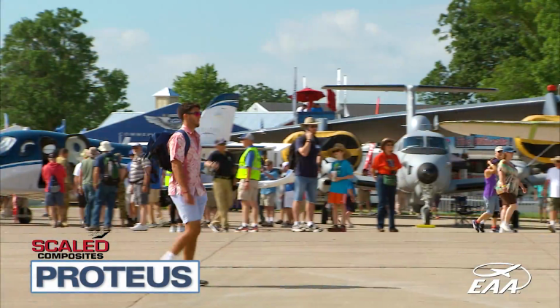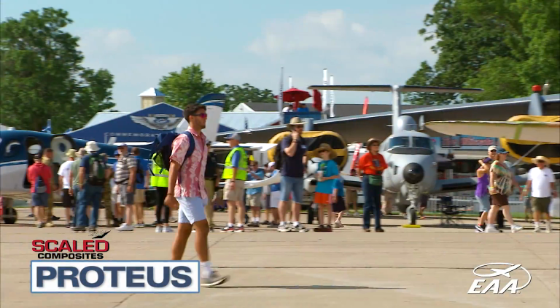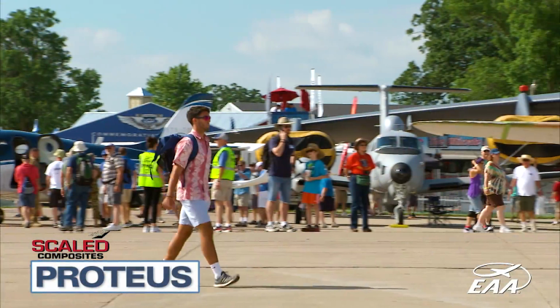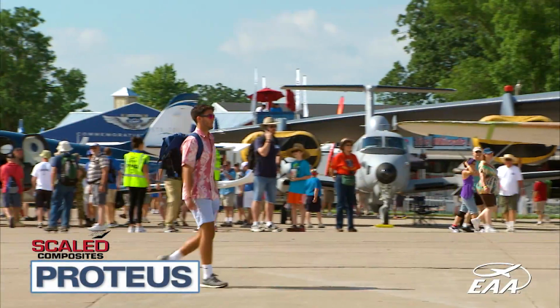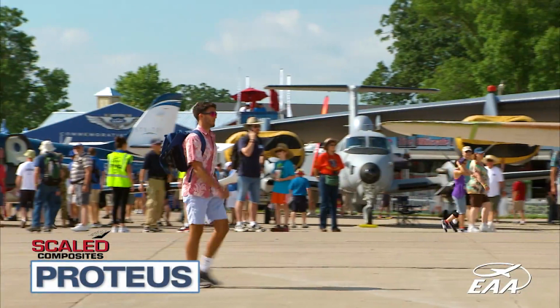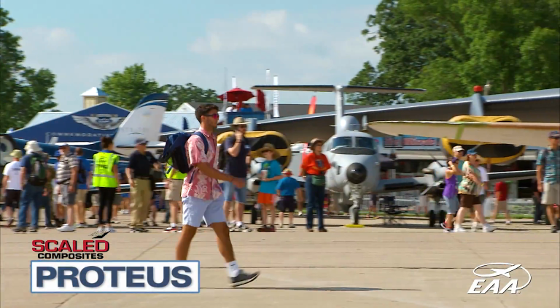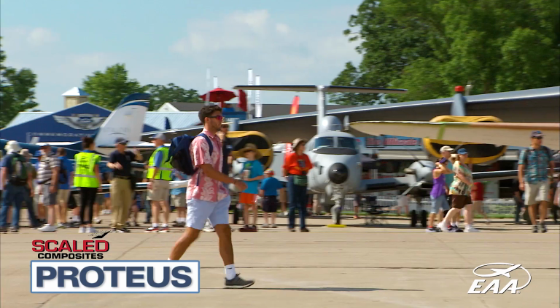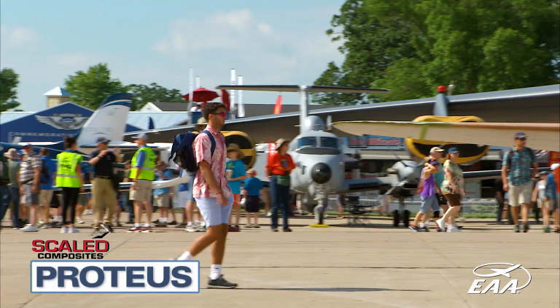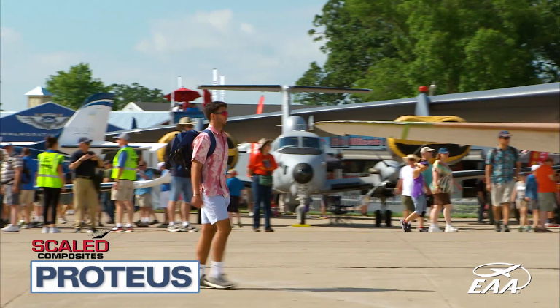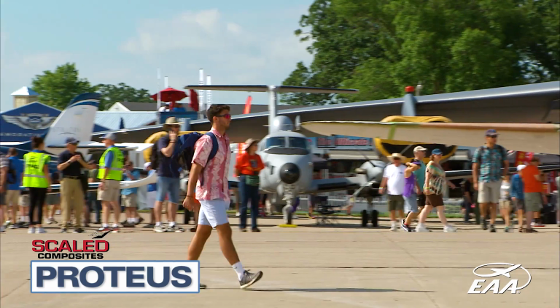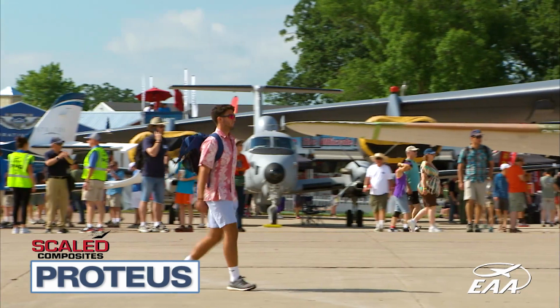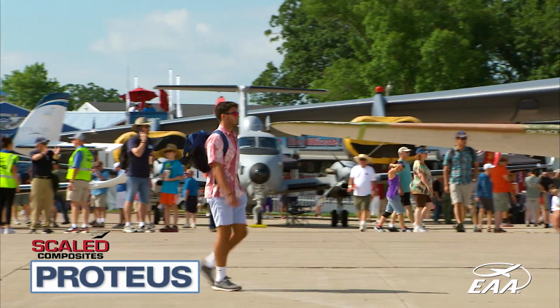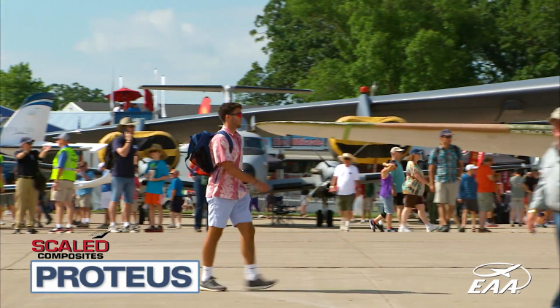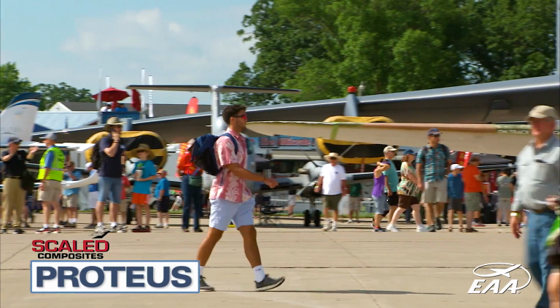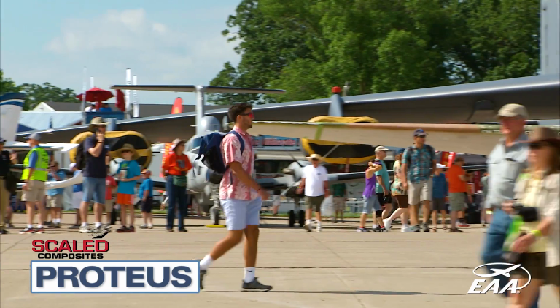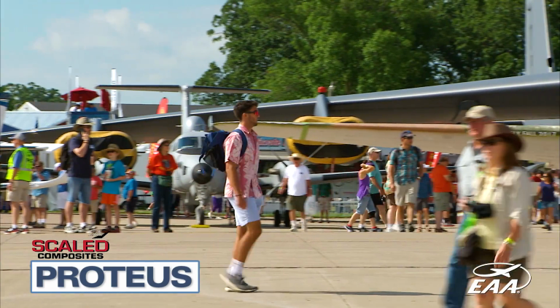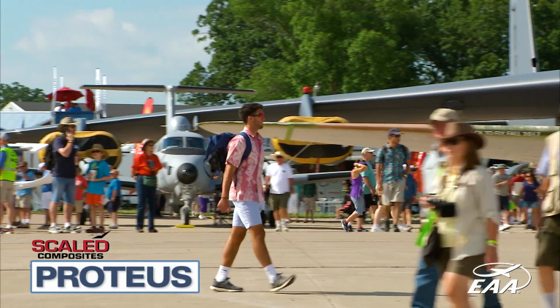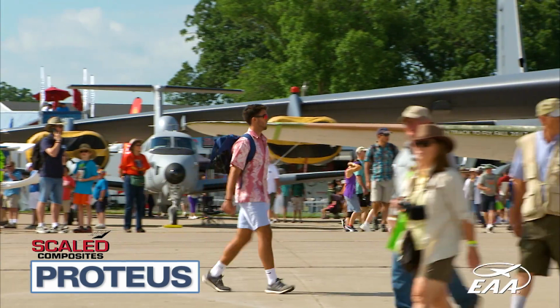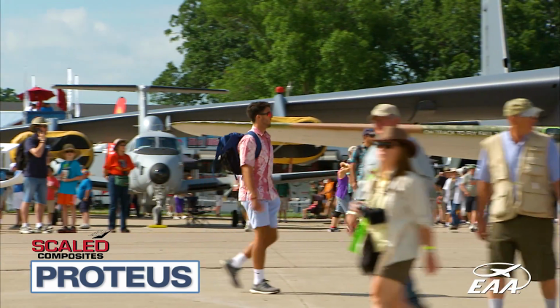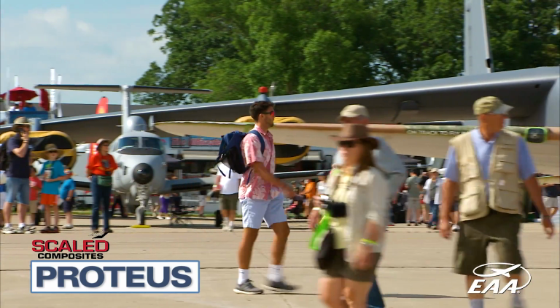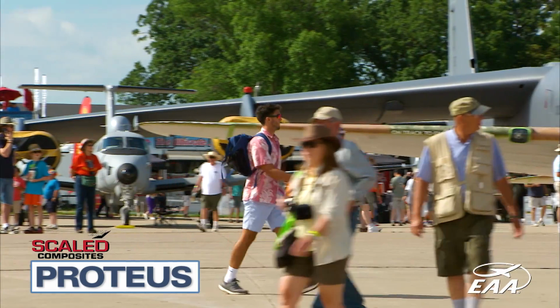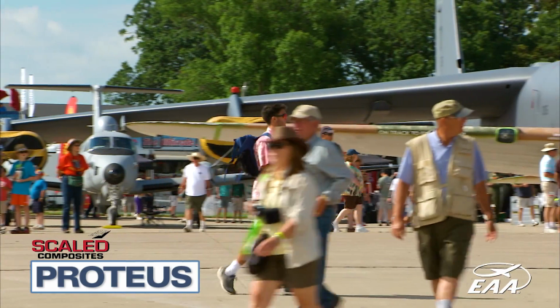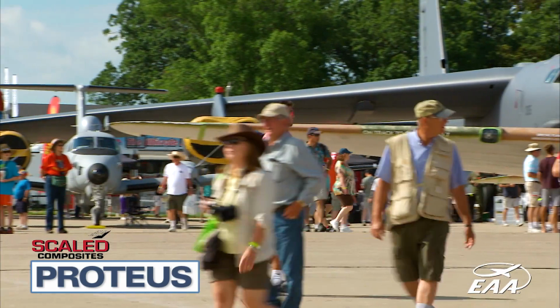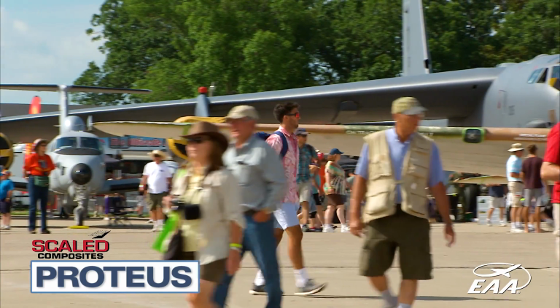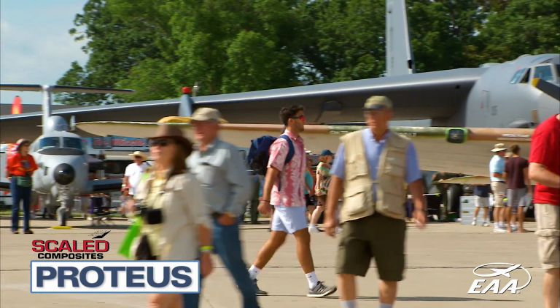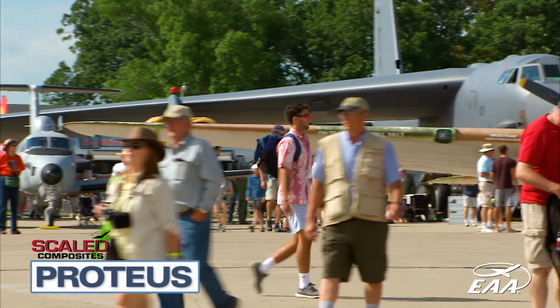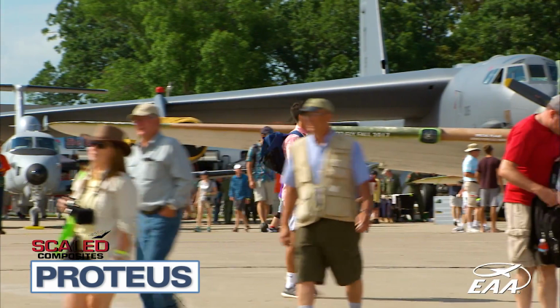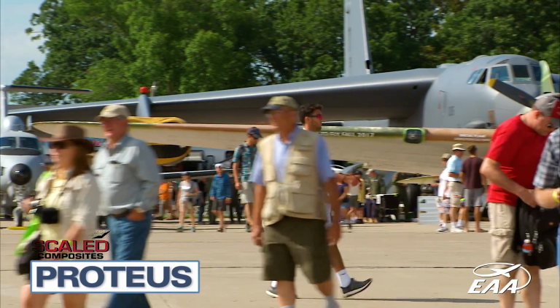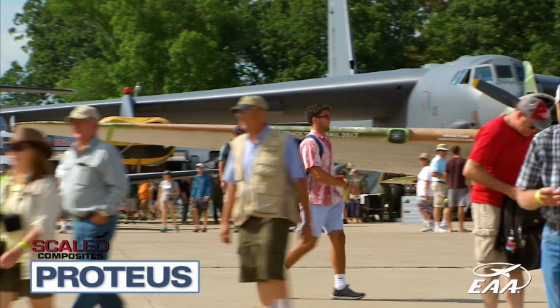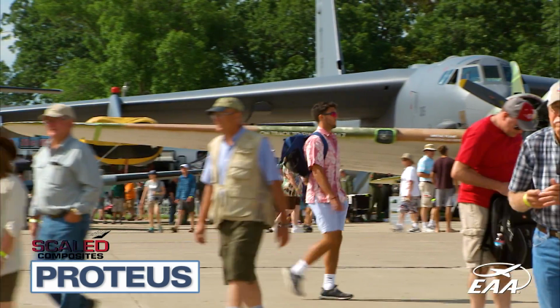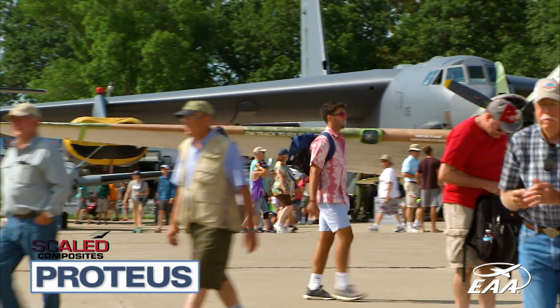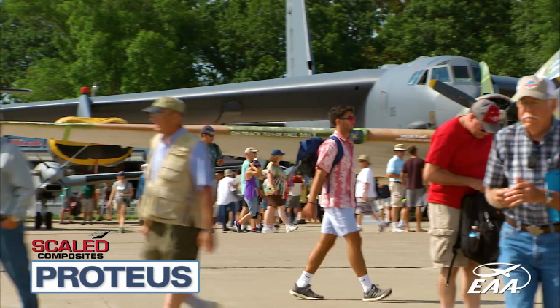It's a little overwhelming, actually, just to see so many cool things right here in Oshkosh.